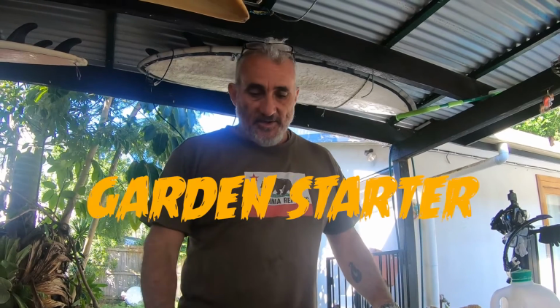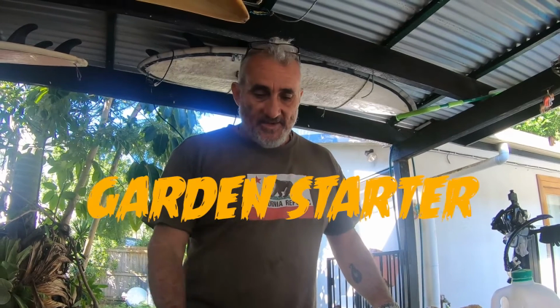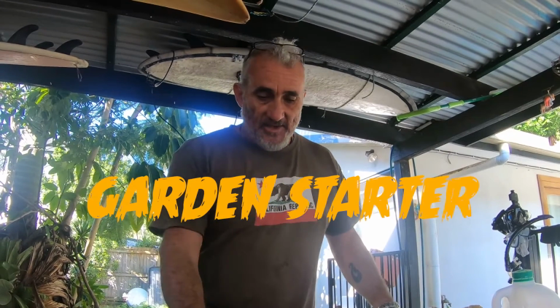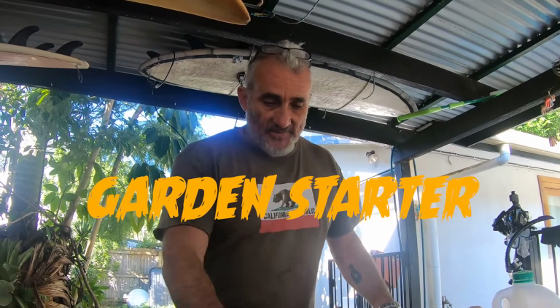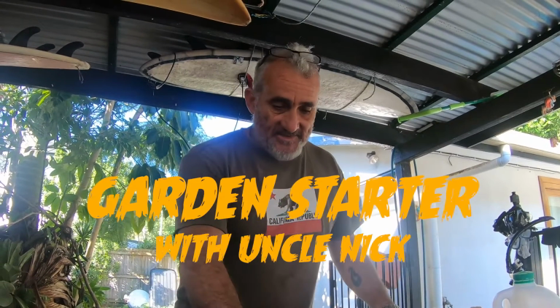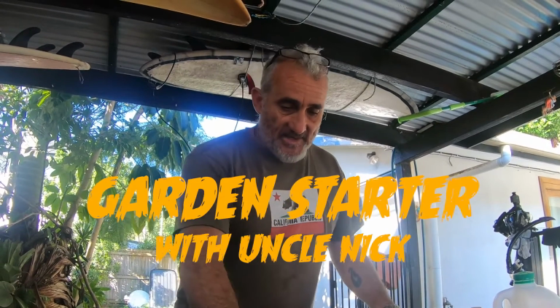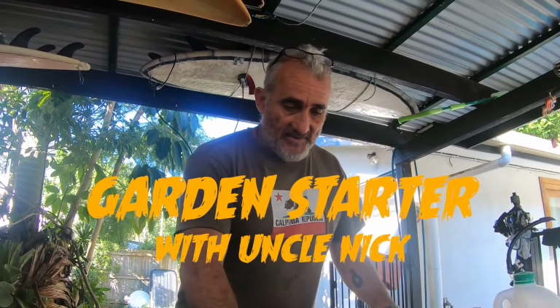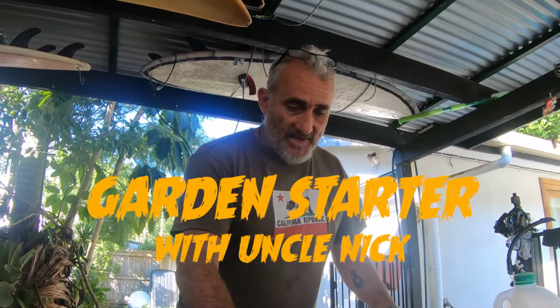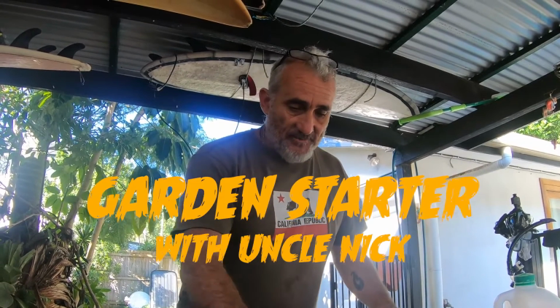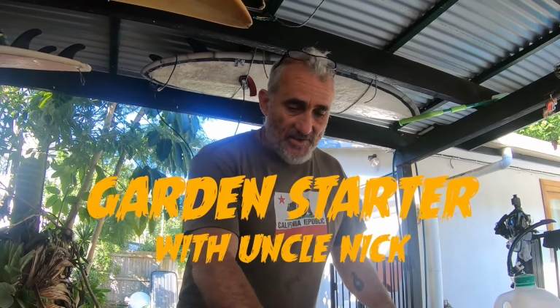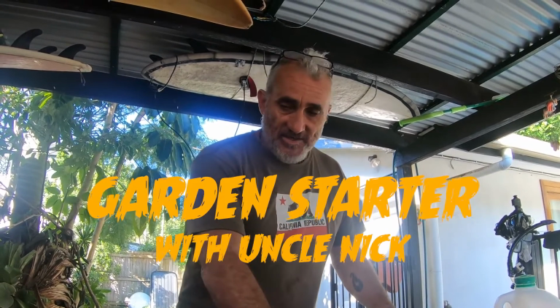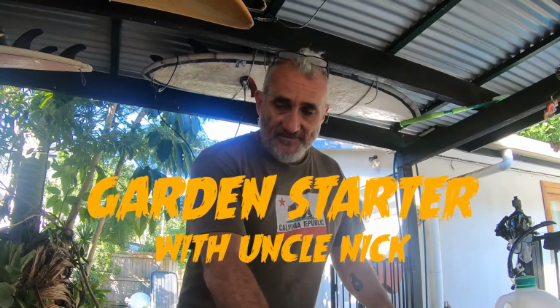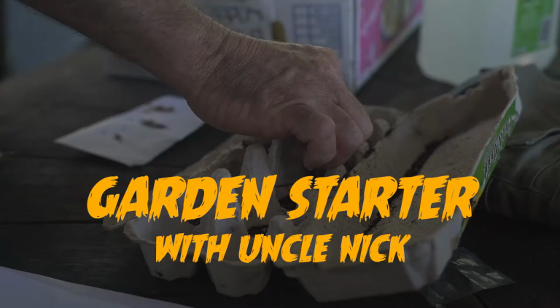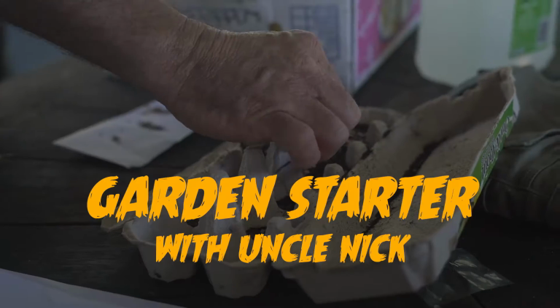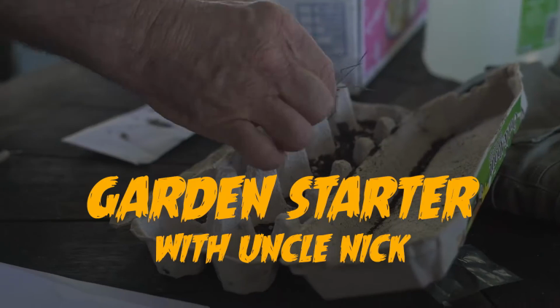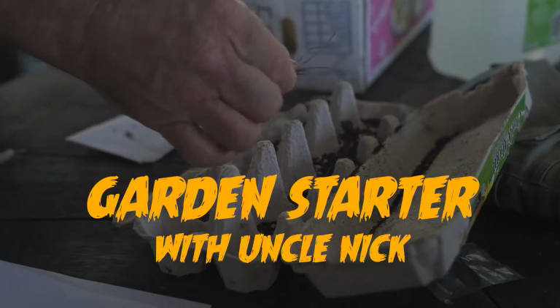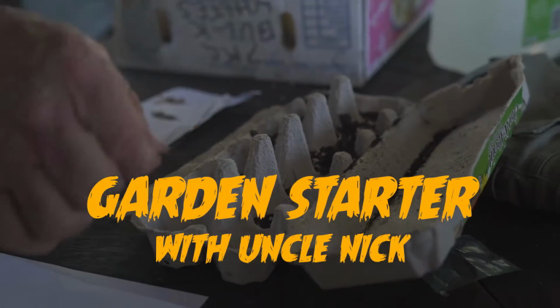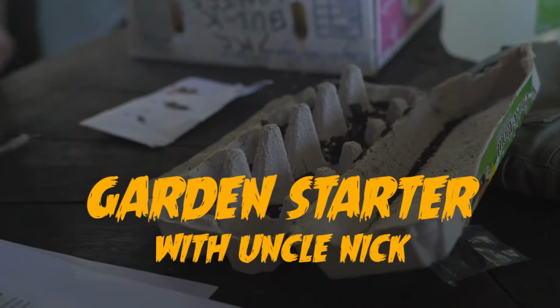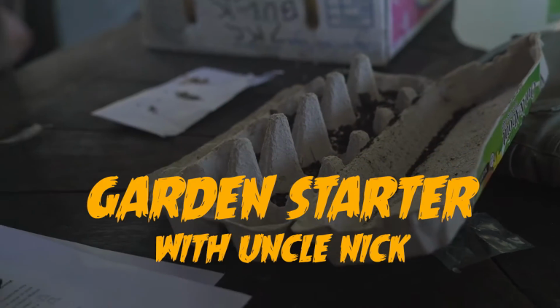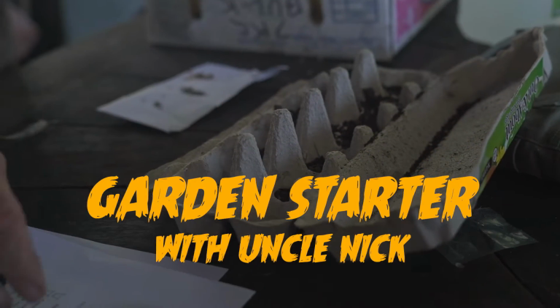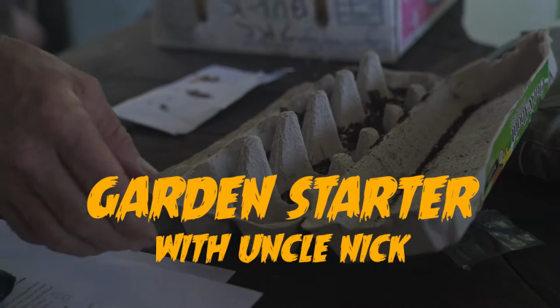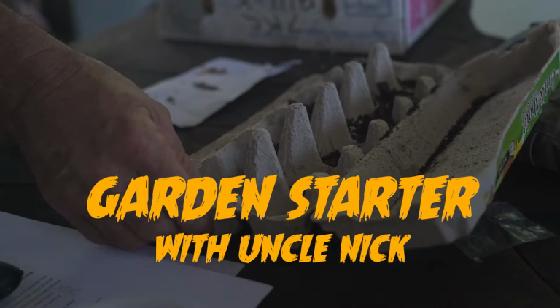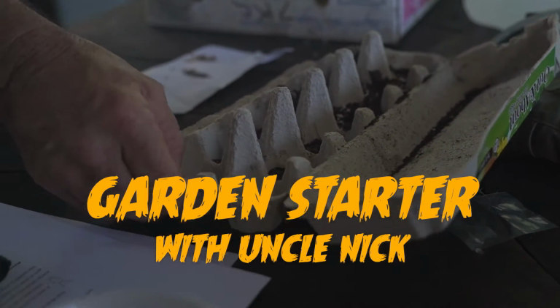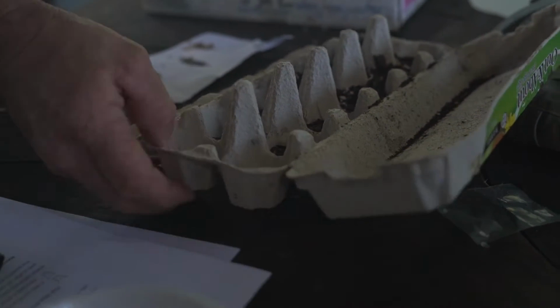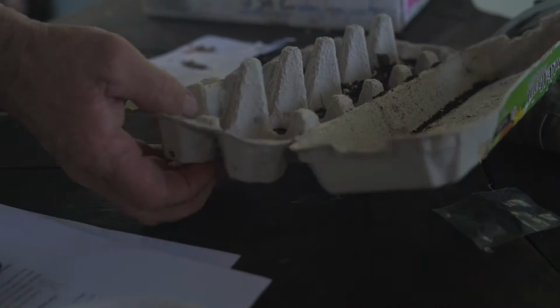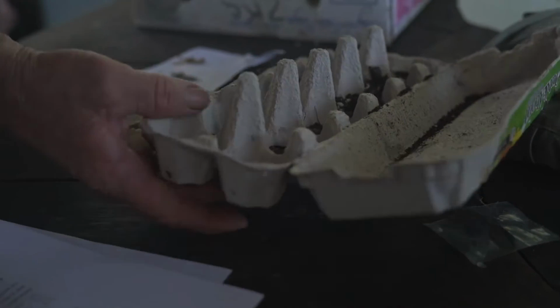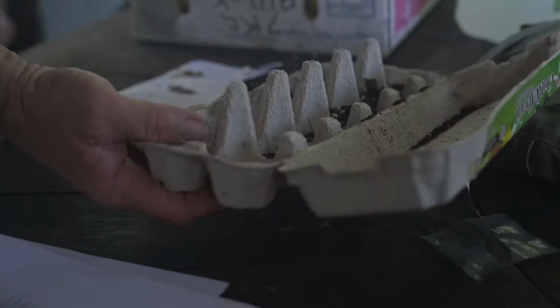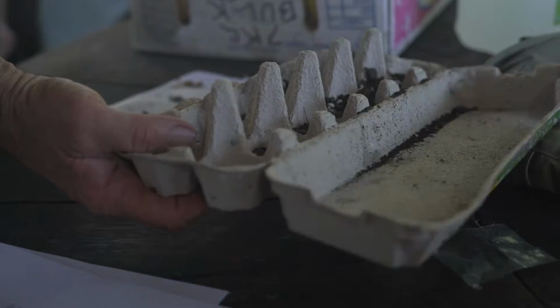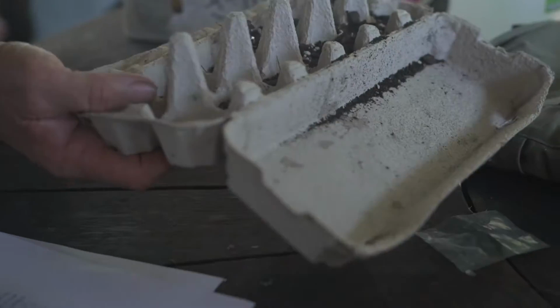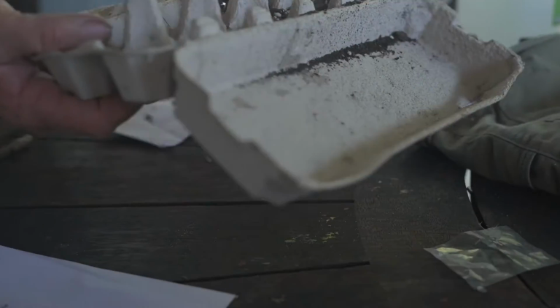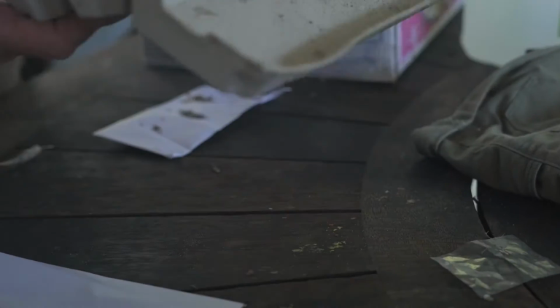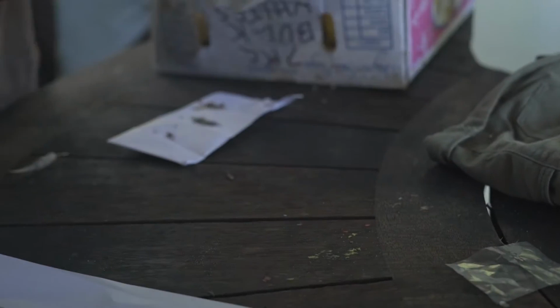Hi guys, how are you going? This is our garden project for the year seven and possibly older years. We'll see how we go.